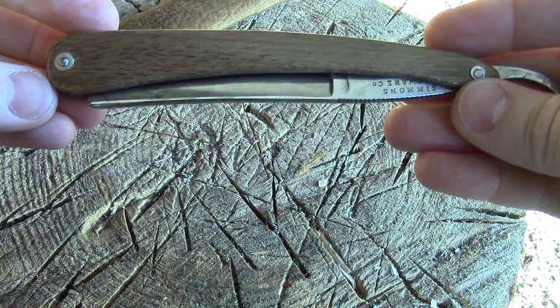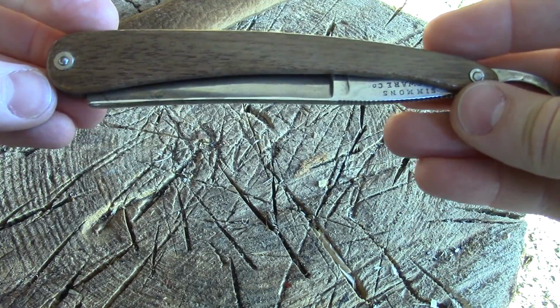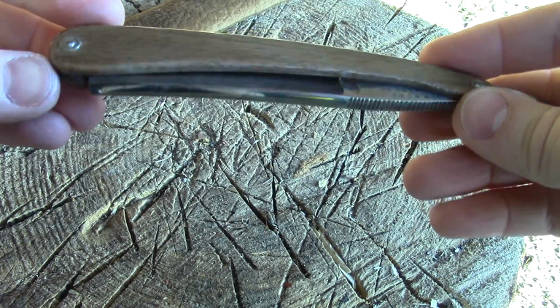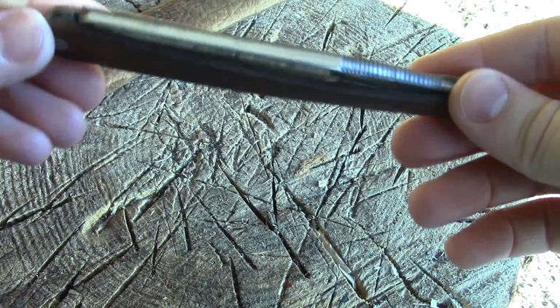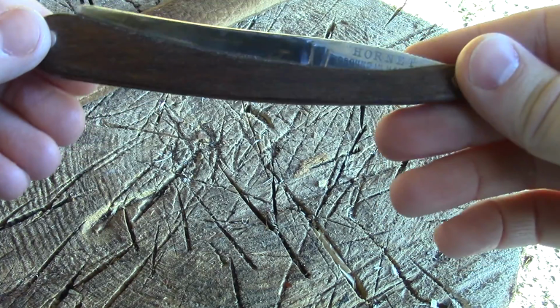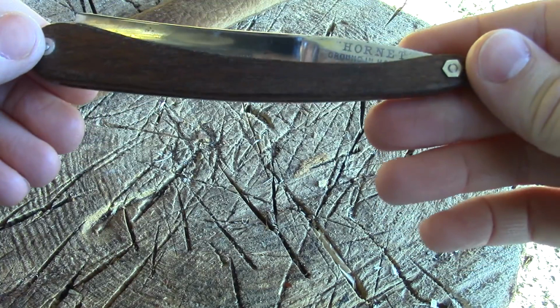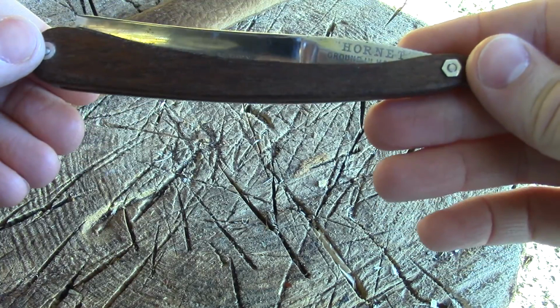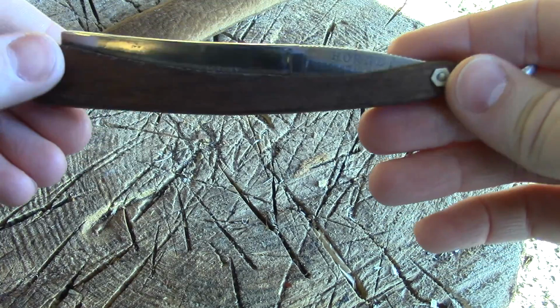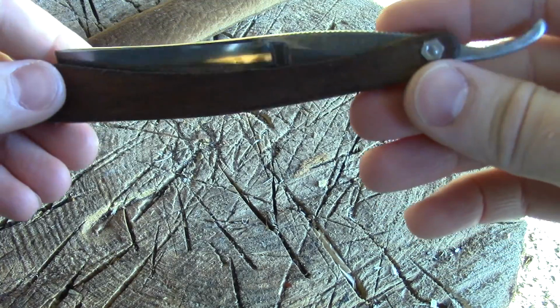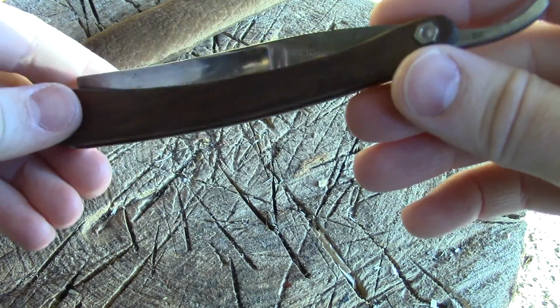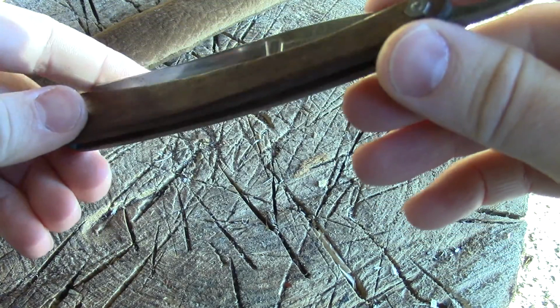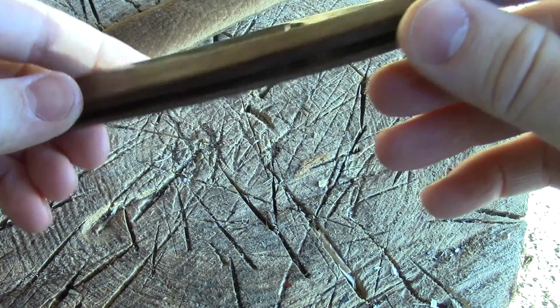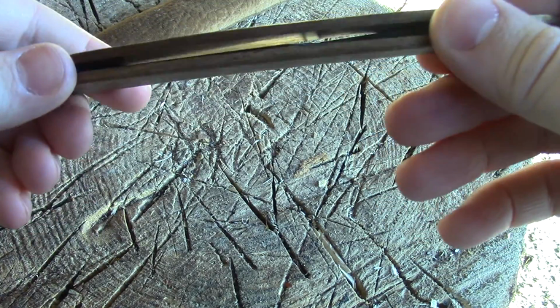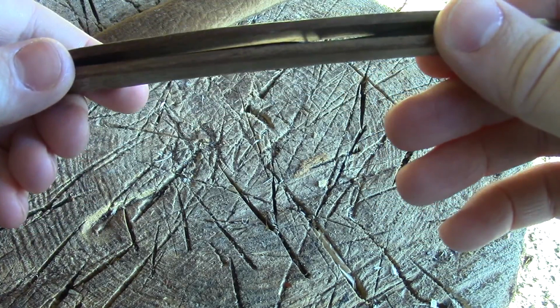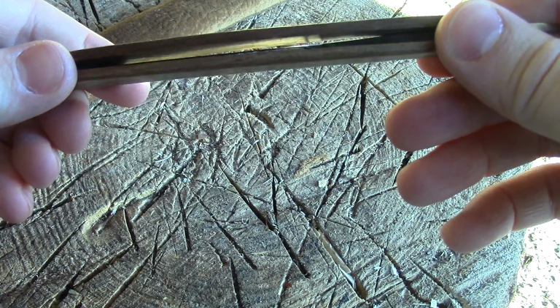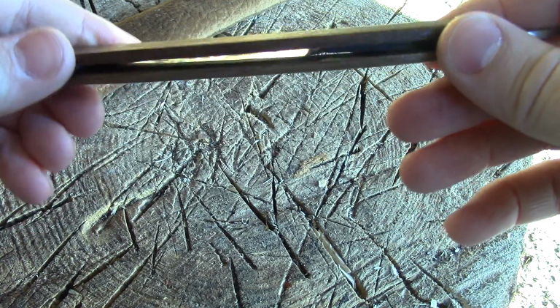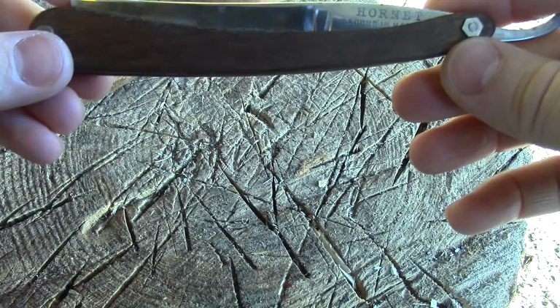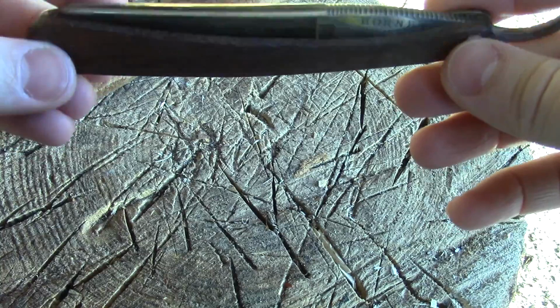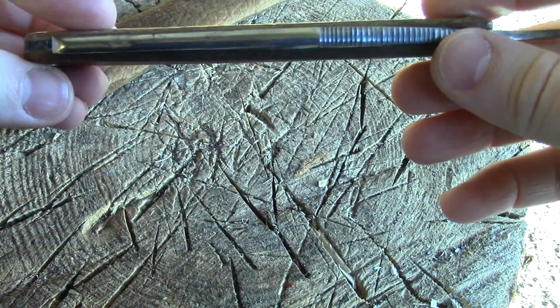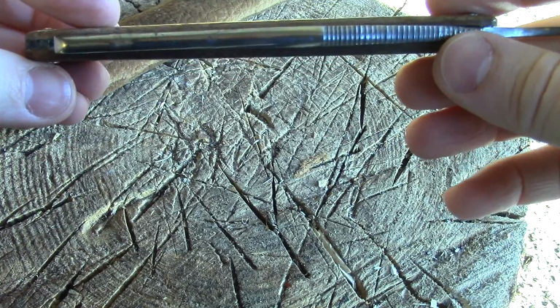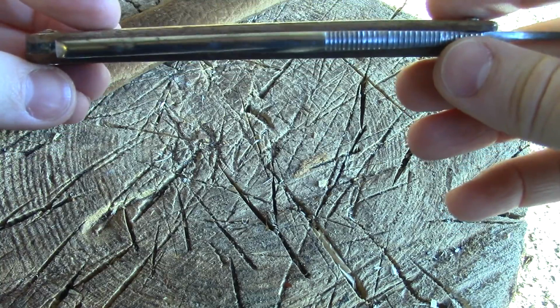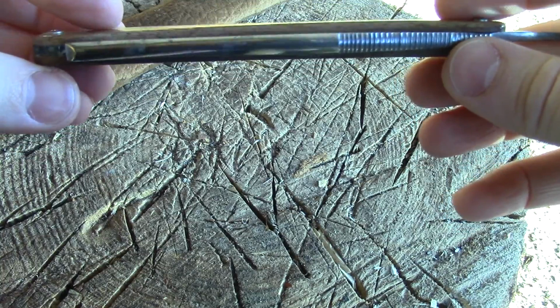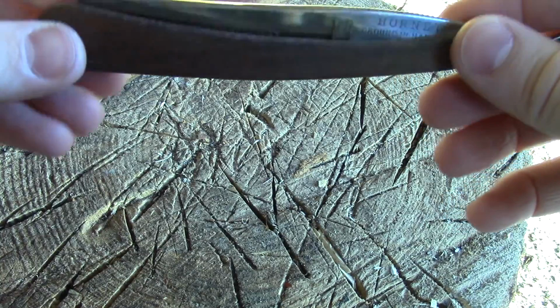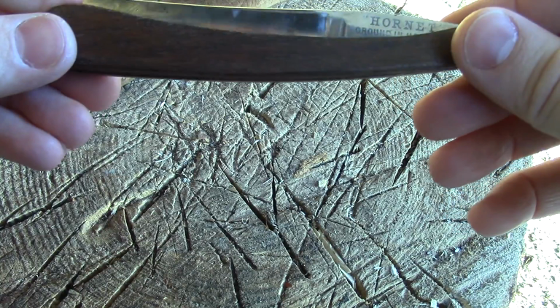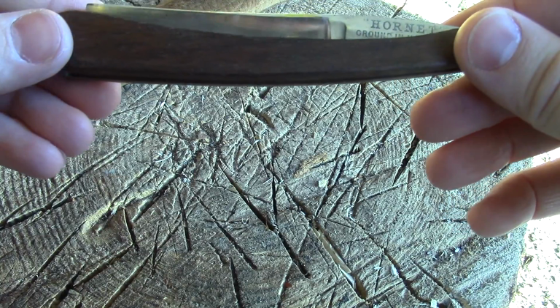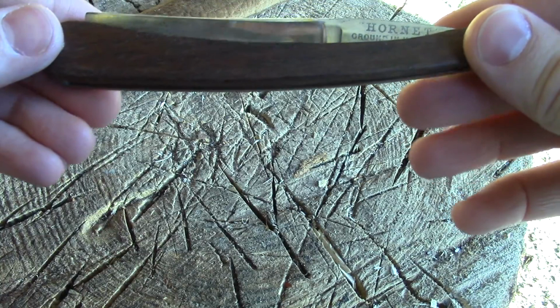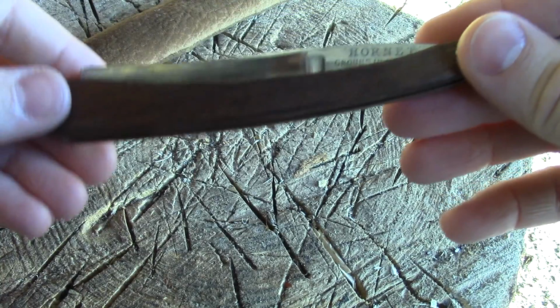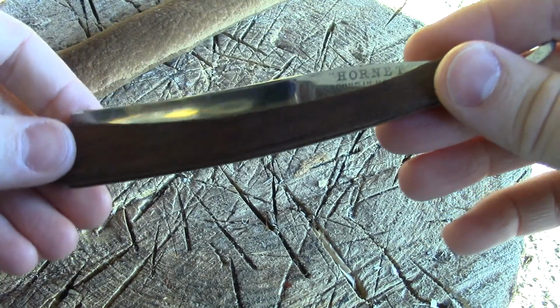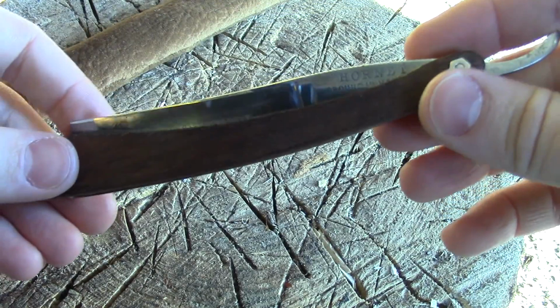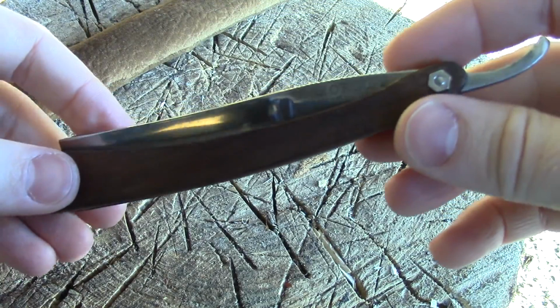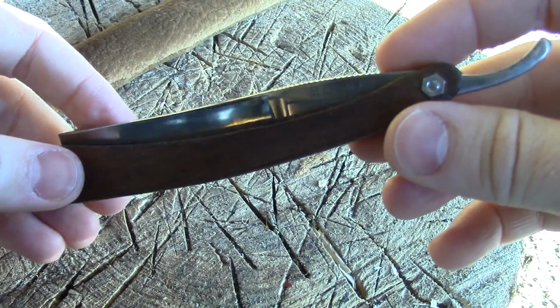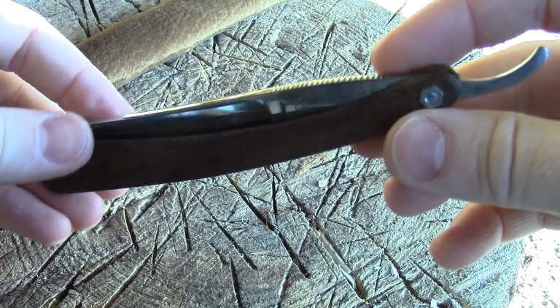I hope you like this razor — it is a beauty, certainly unique, and I enjoy shaving with it. It's one of the best shavers I have.